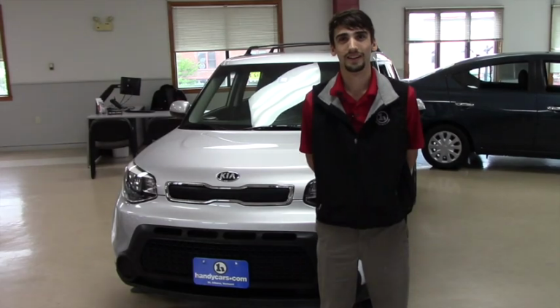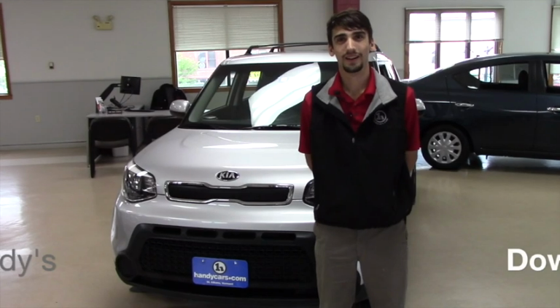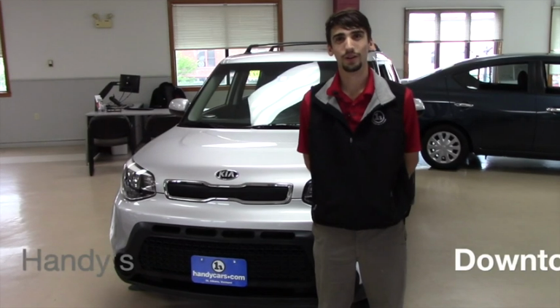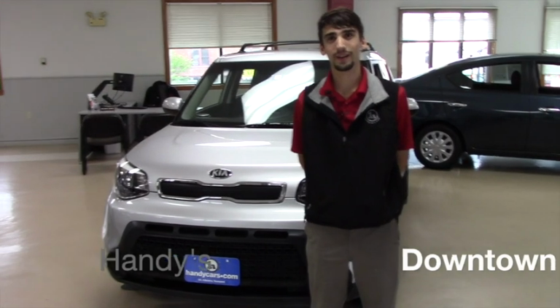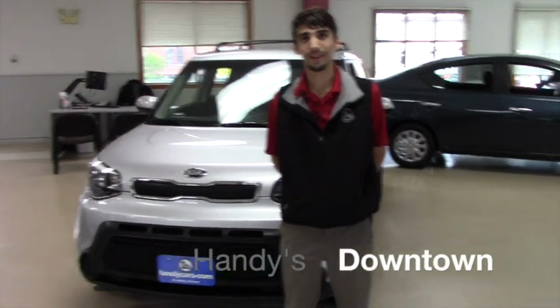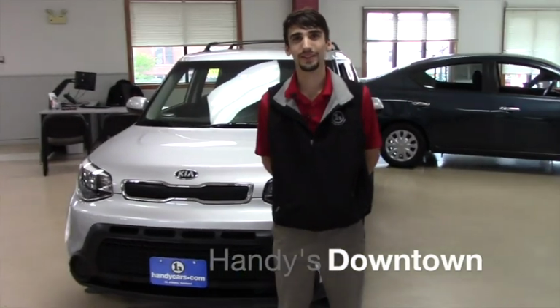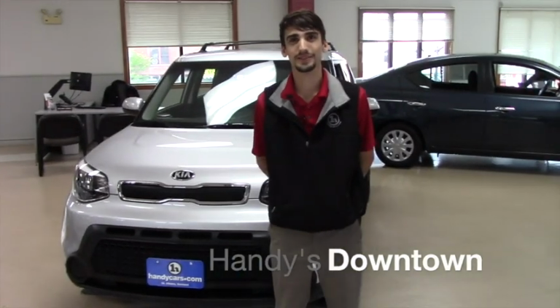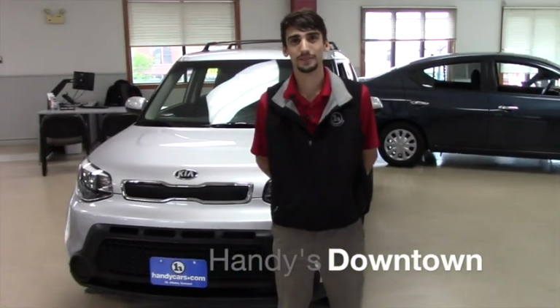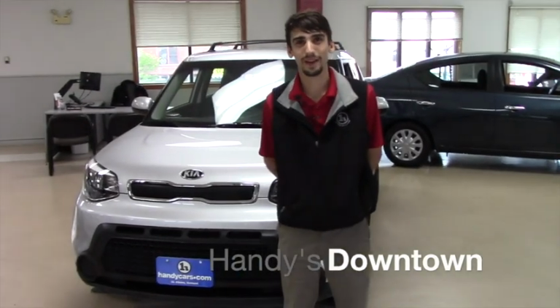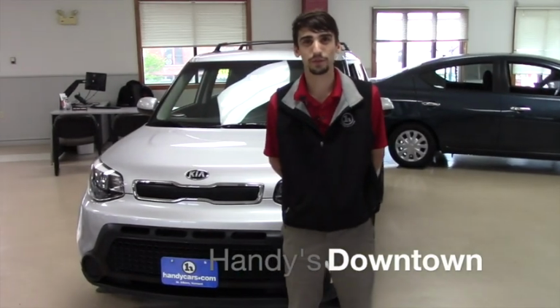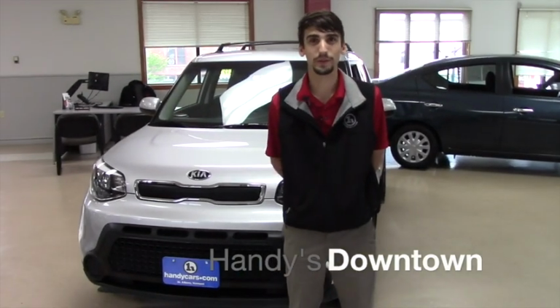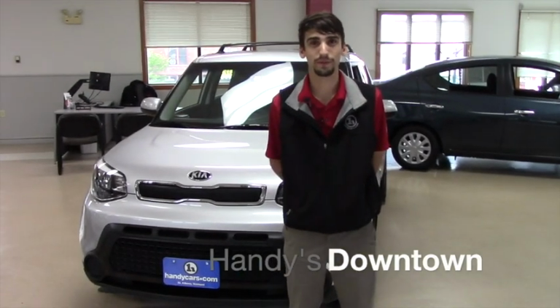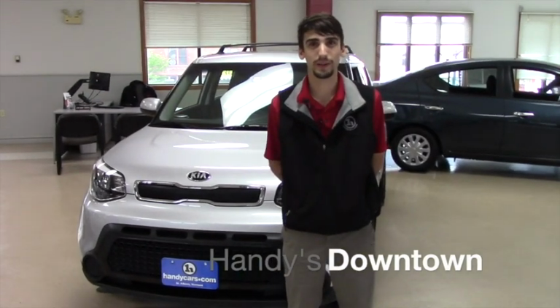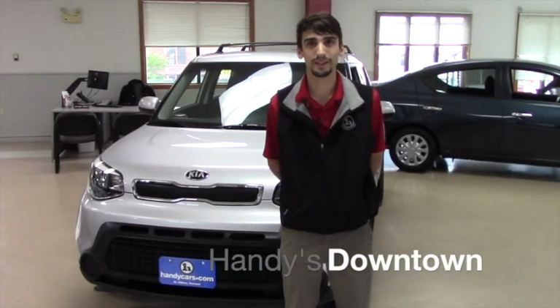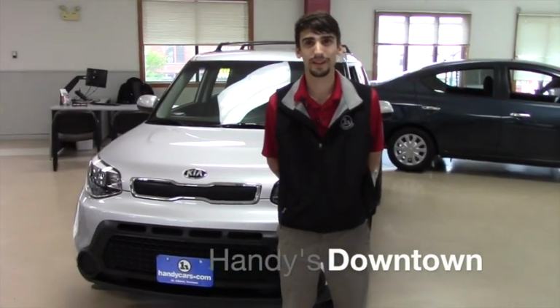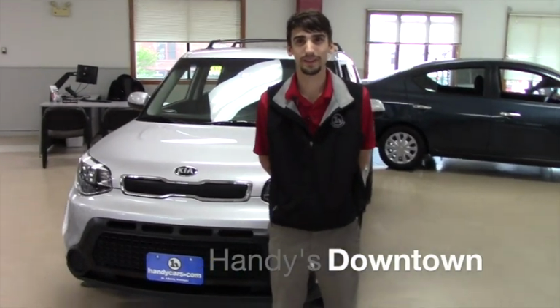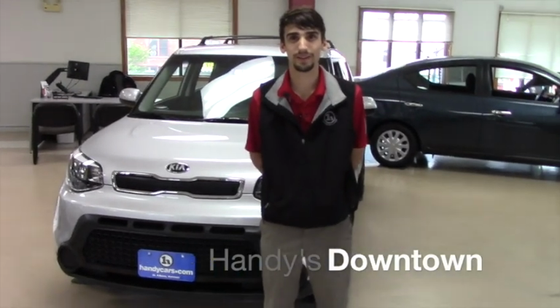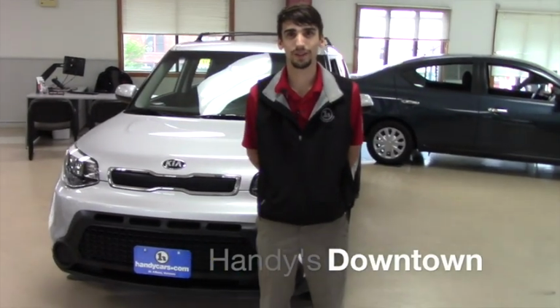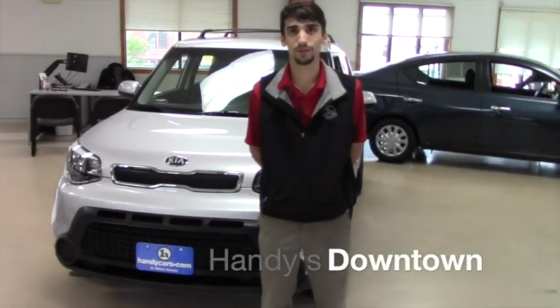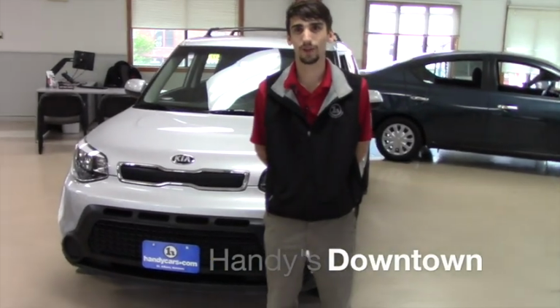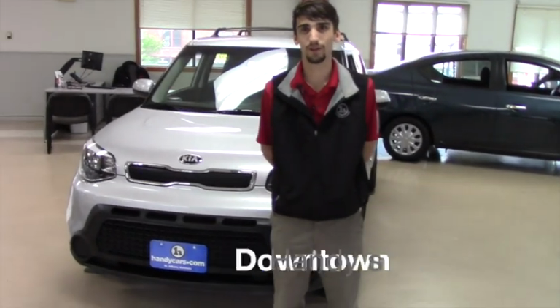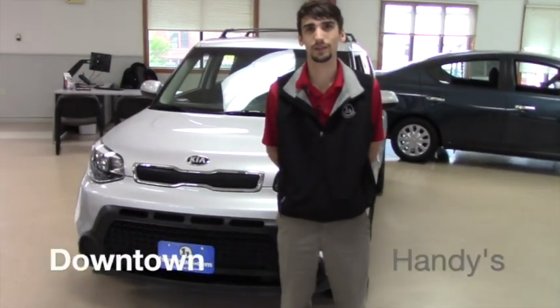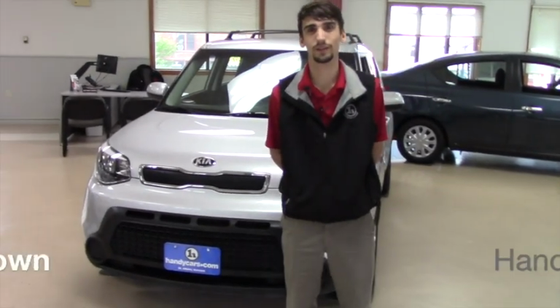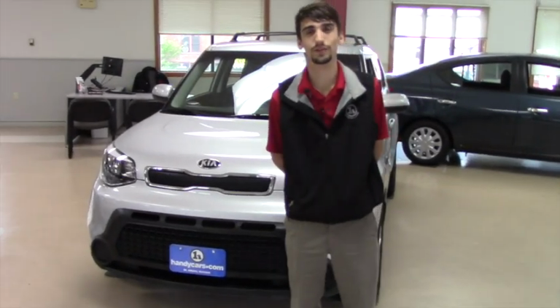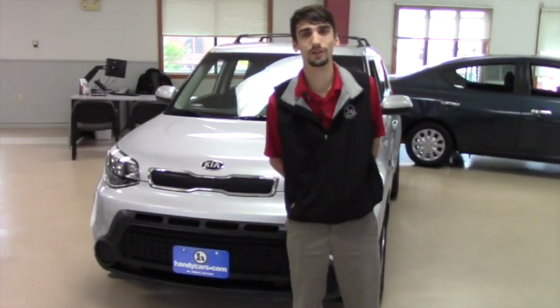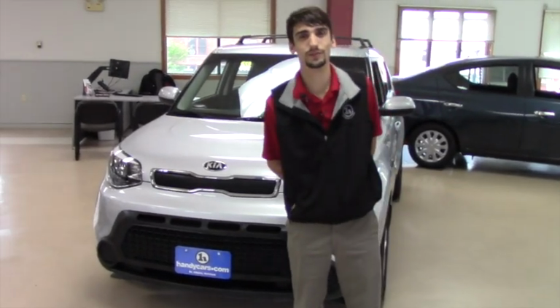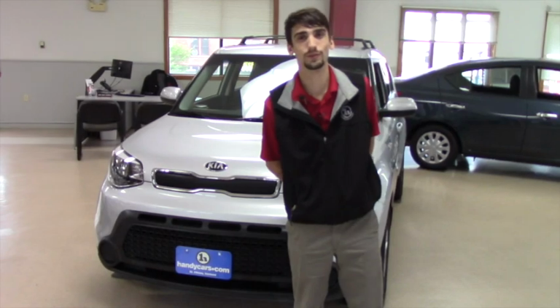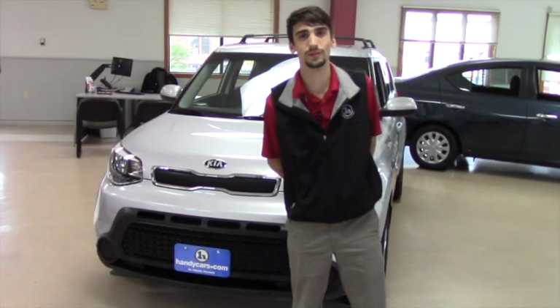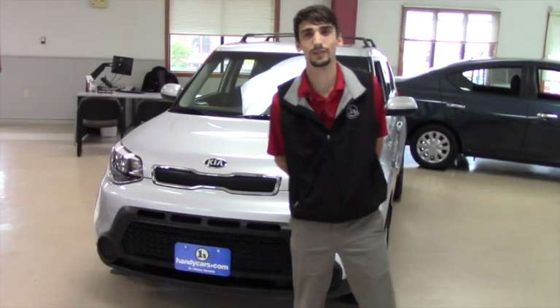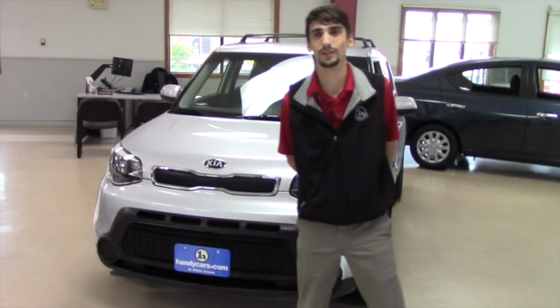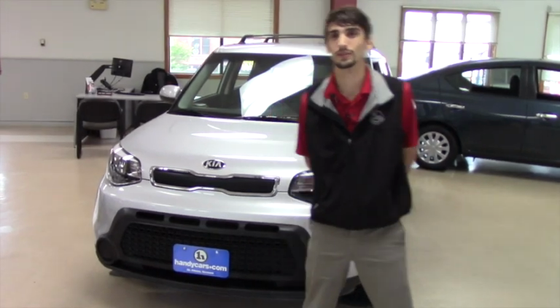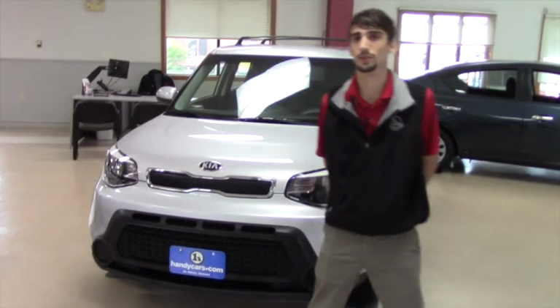Hello Kathy, this is Matthew Wiemert from Handy Downtown. Thank you for calling in on the 2014 Kia Soul.